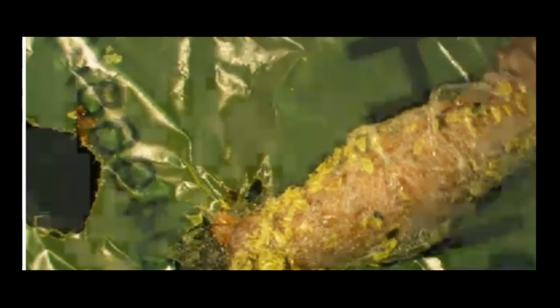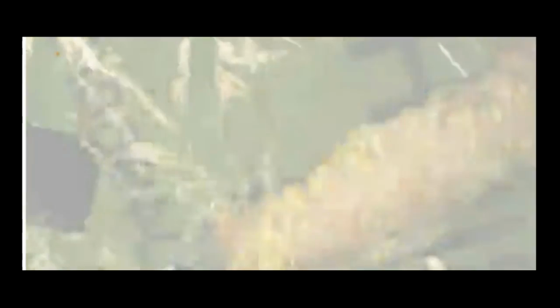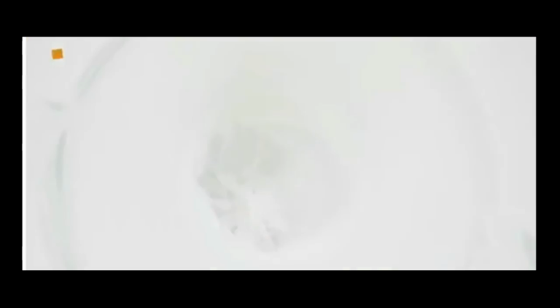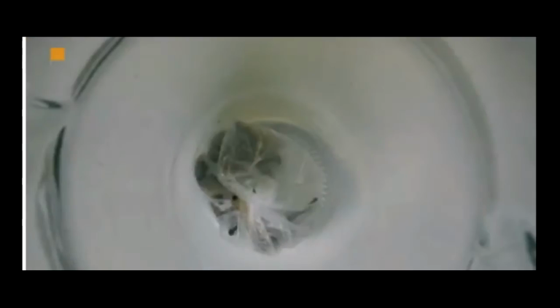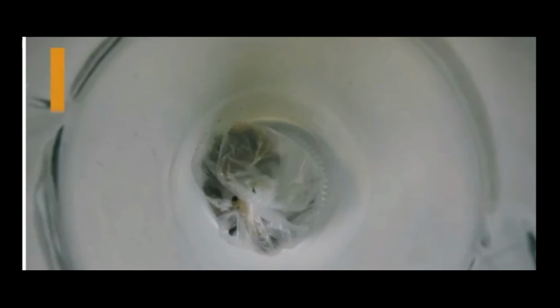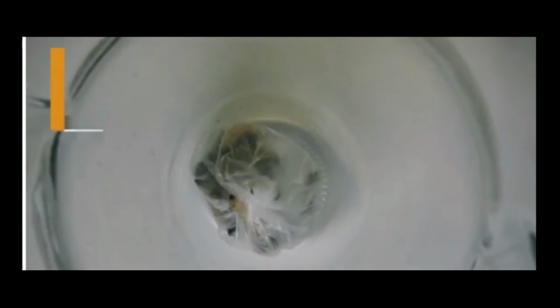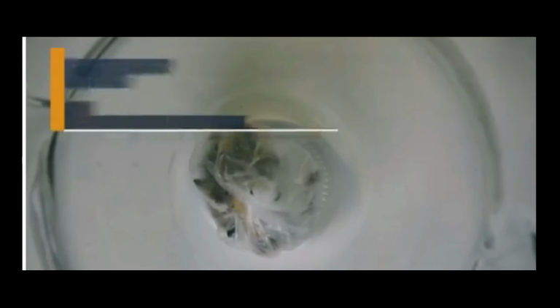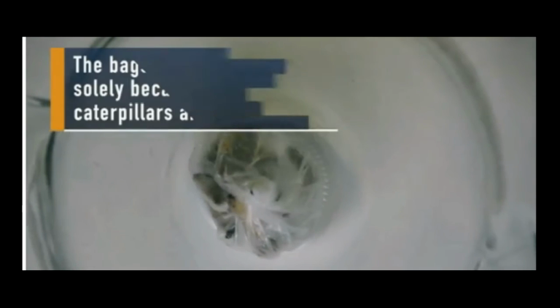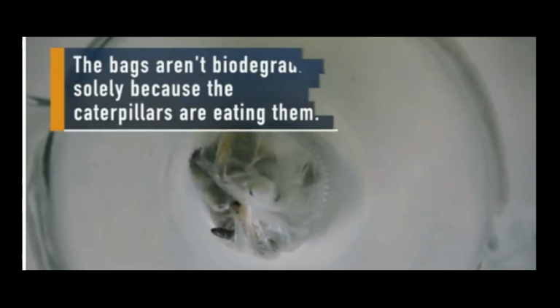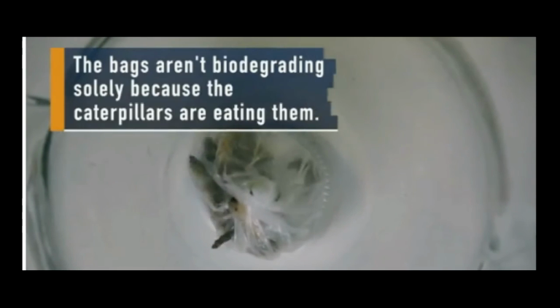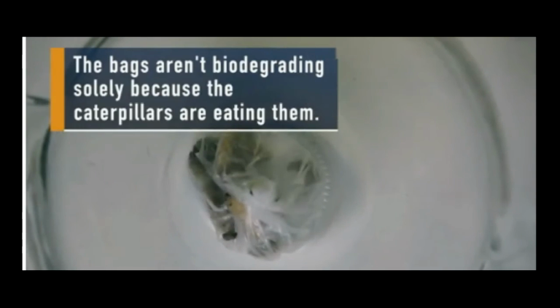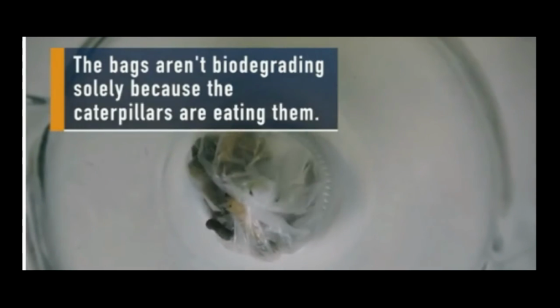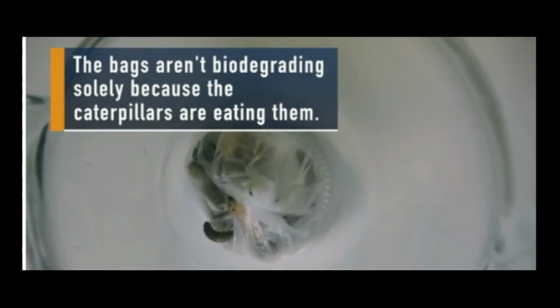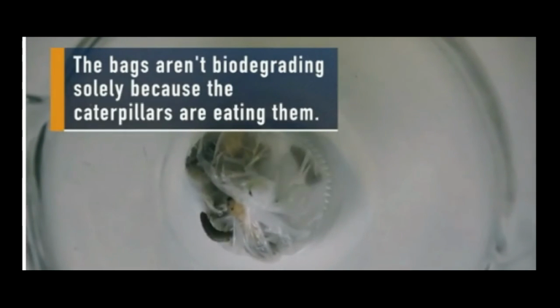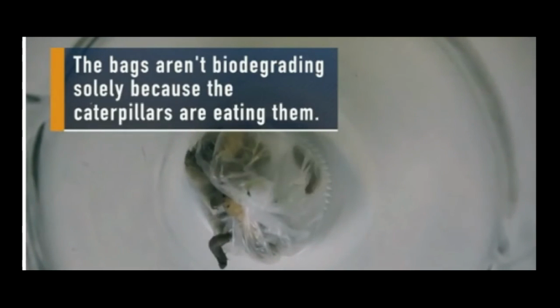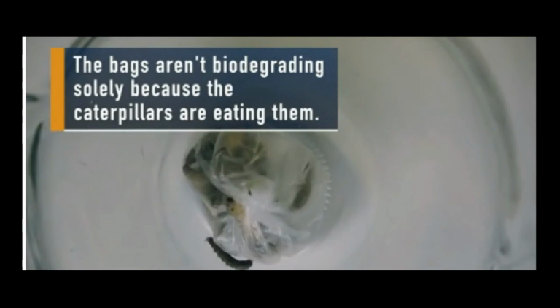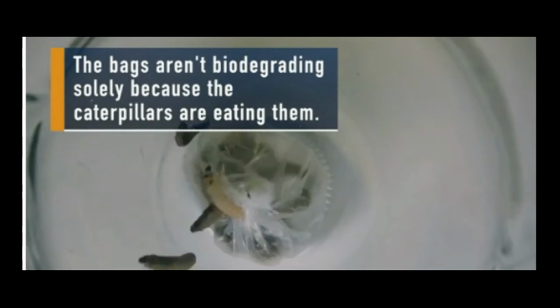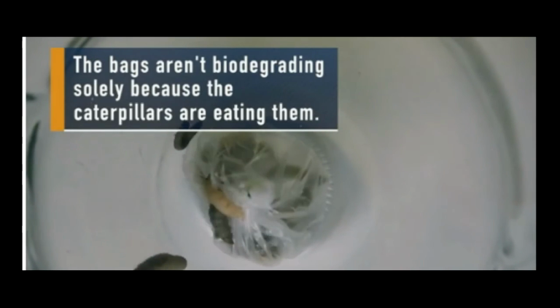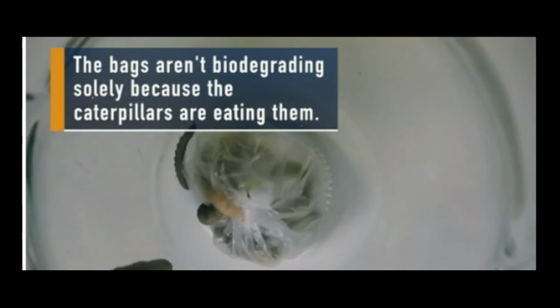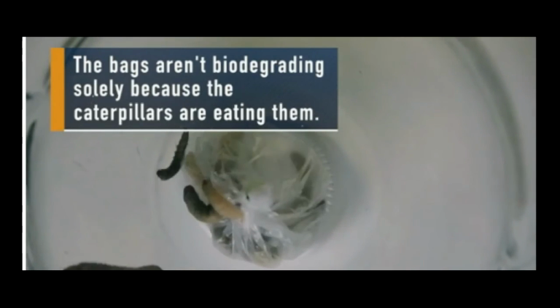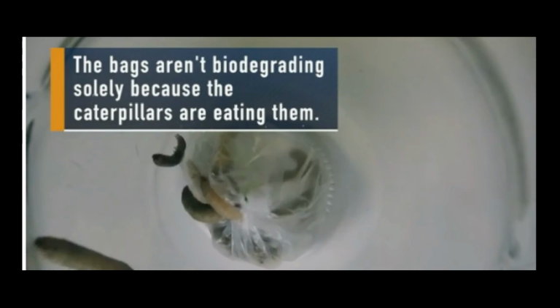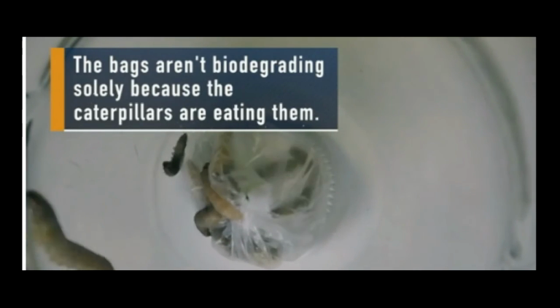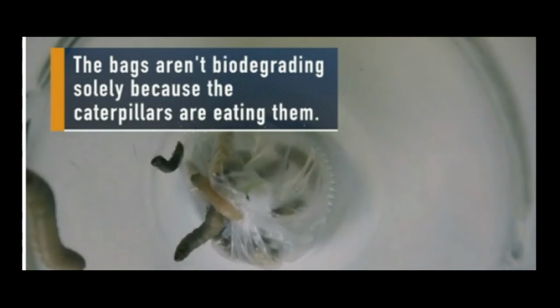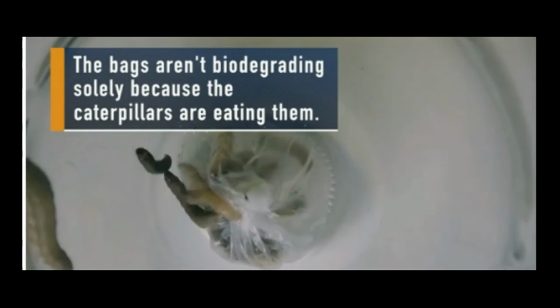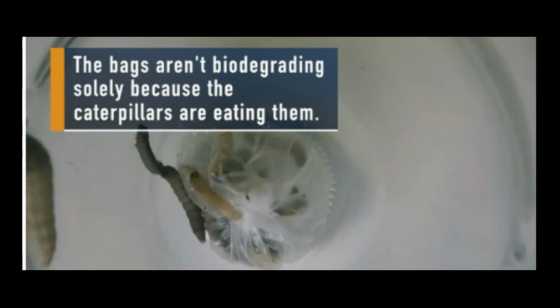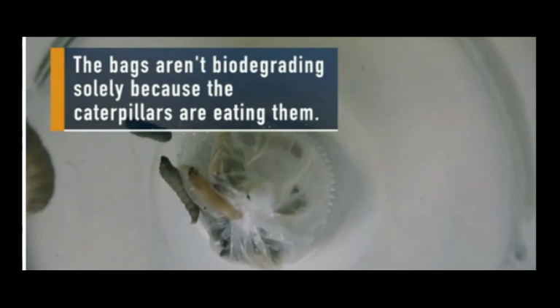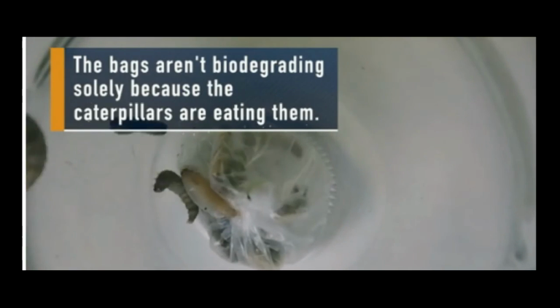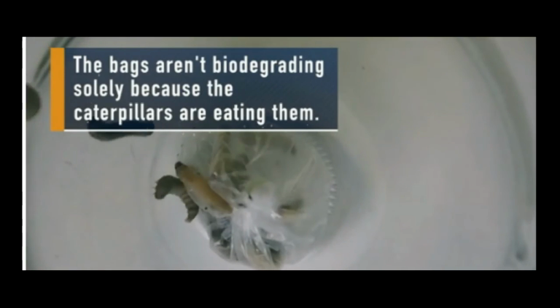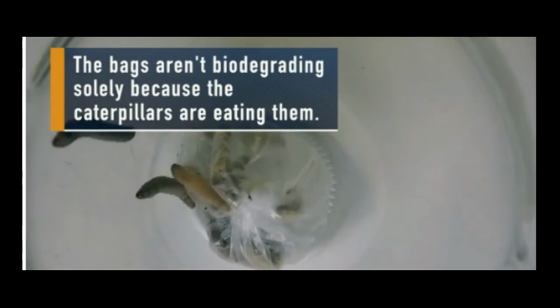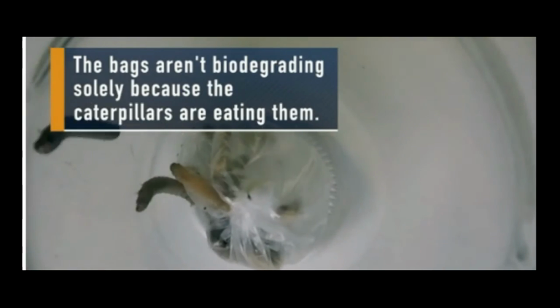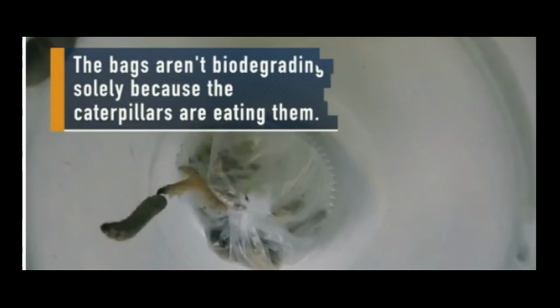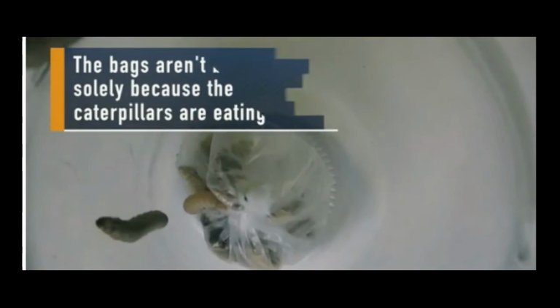The accidental discovery of a caterpillar that eats plastic could one day lead to the elimination of plastic waste.